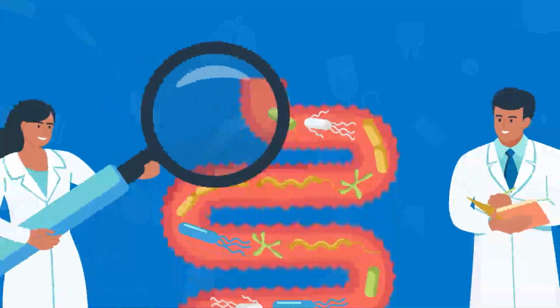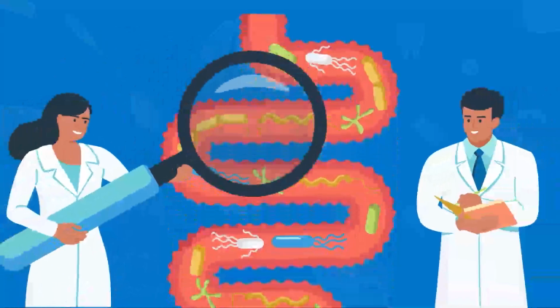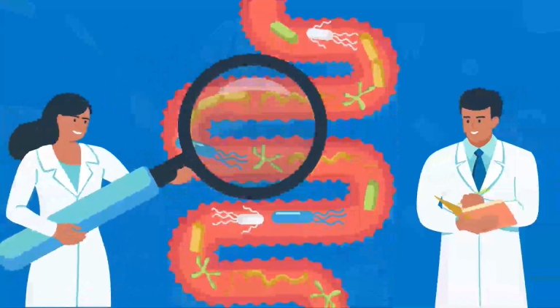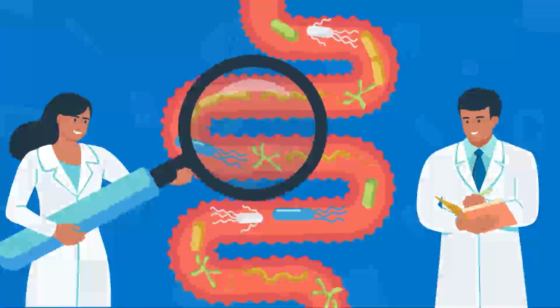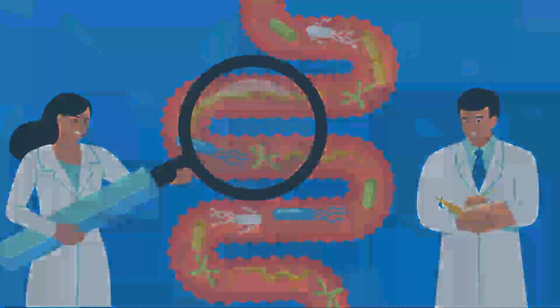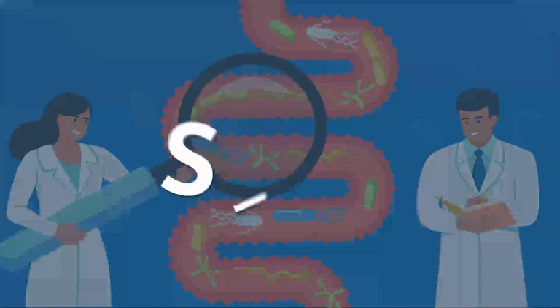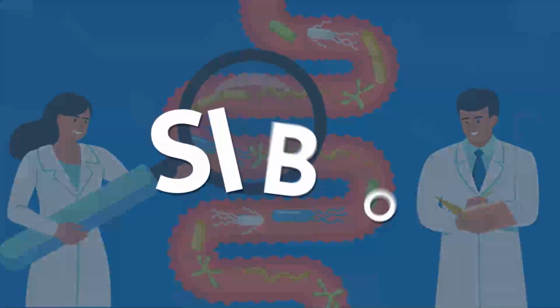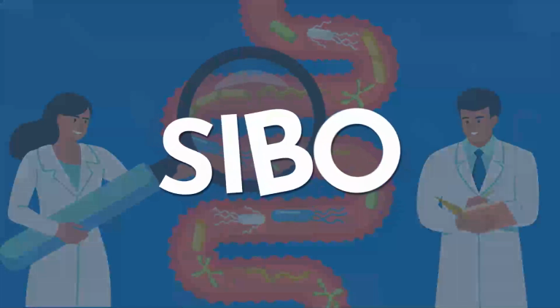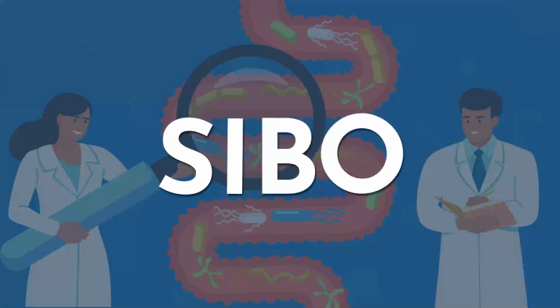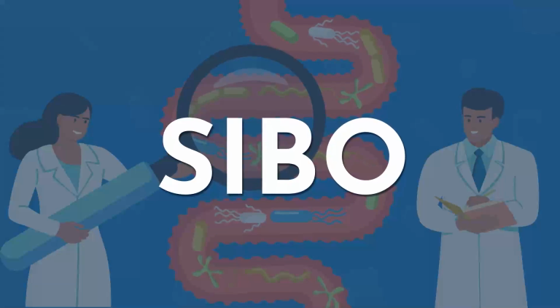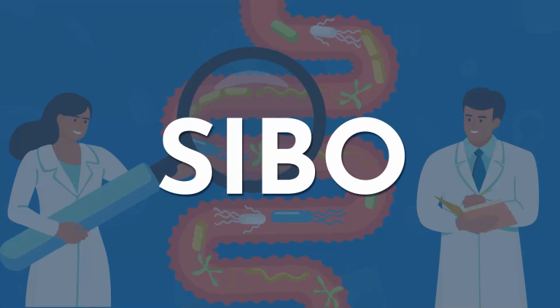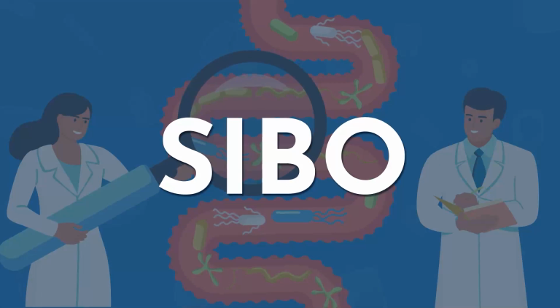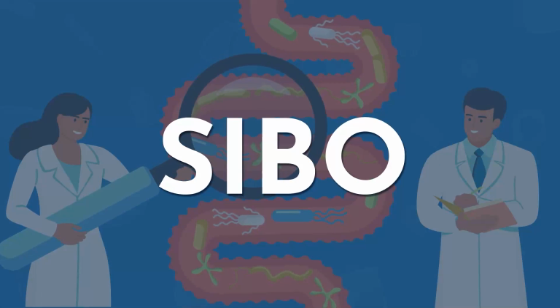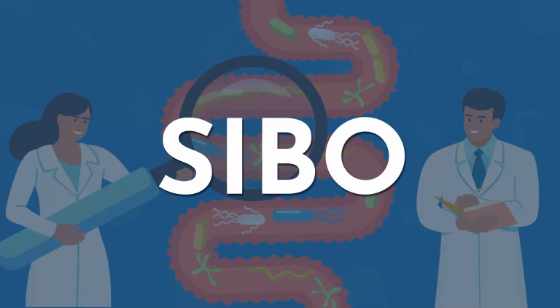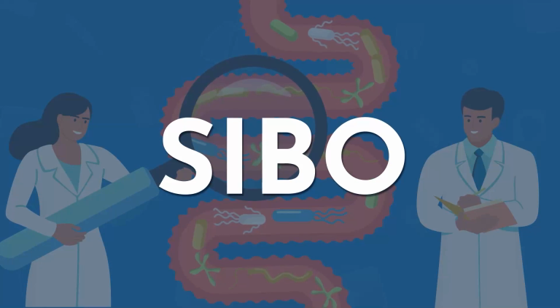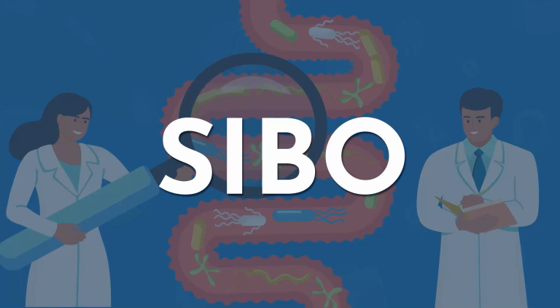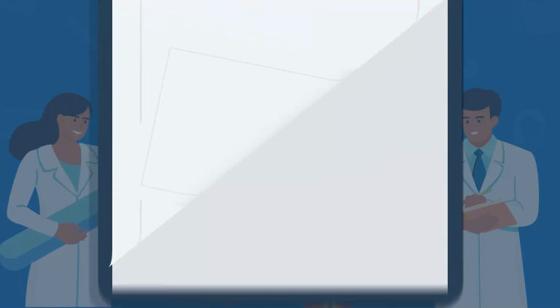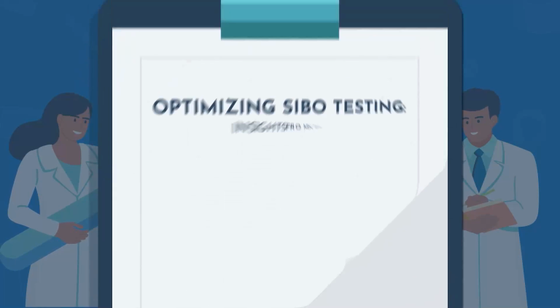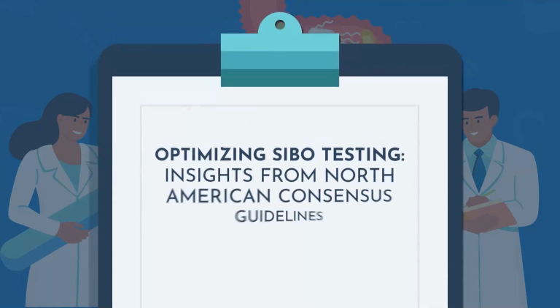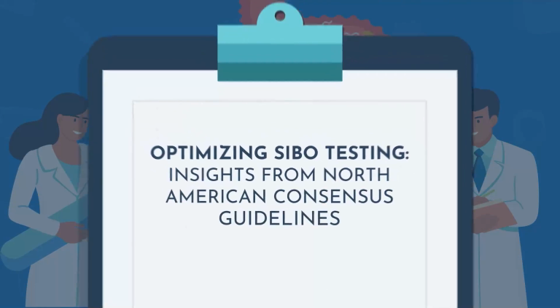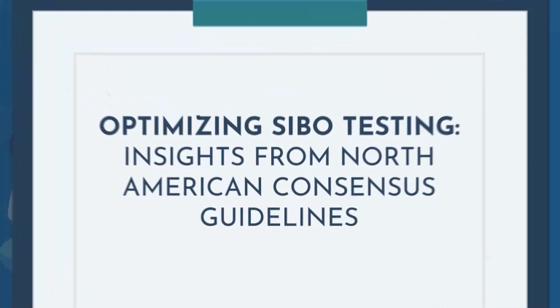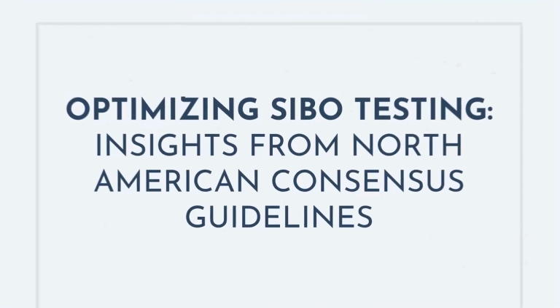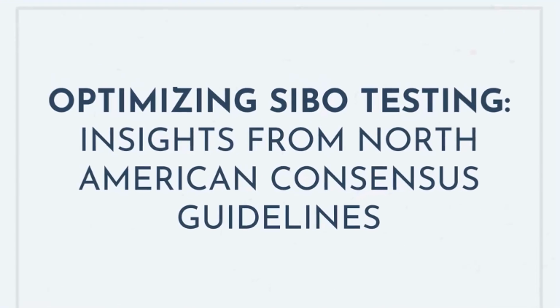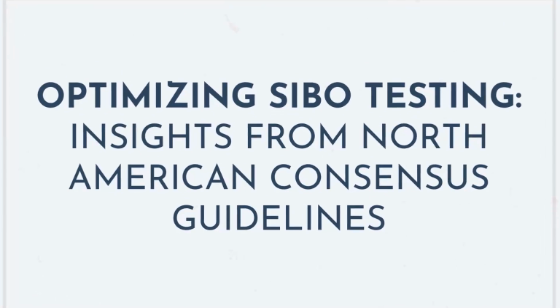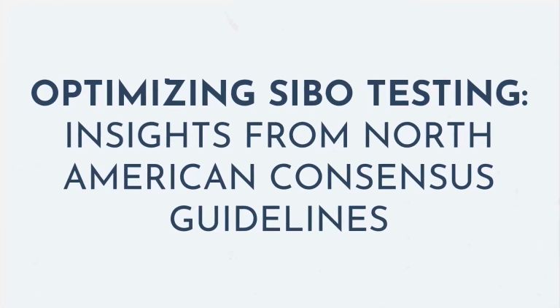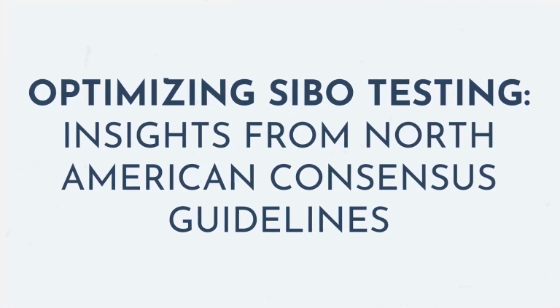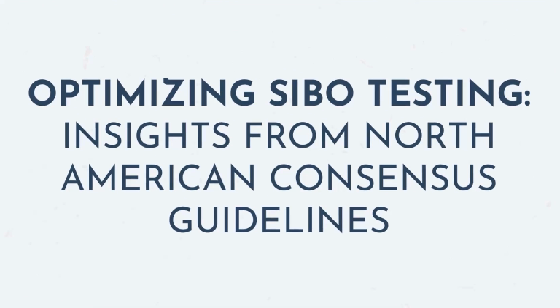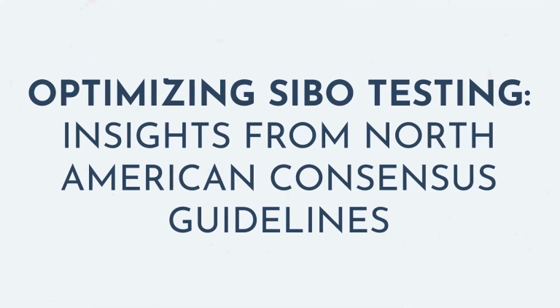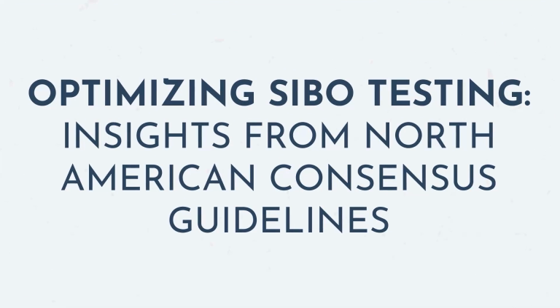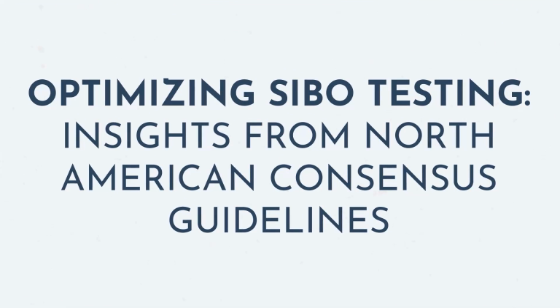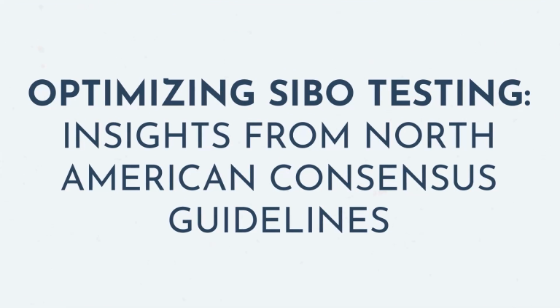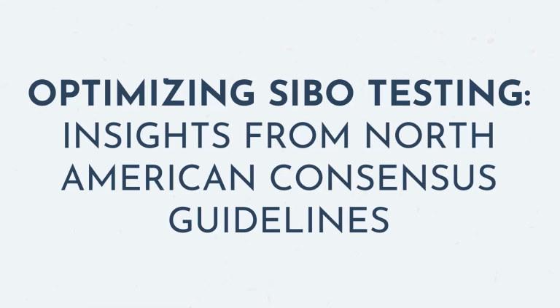How should you test for SIBO? Today we are going to break down a research study that explains the best methods for testing SIBO.